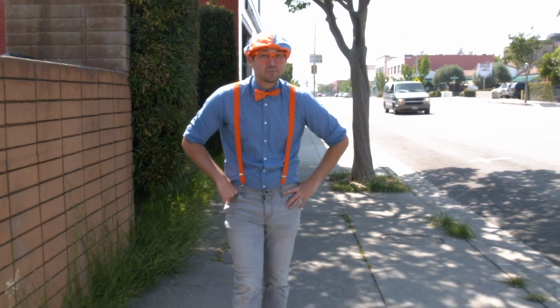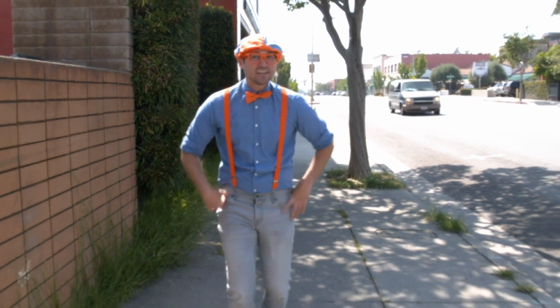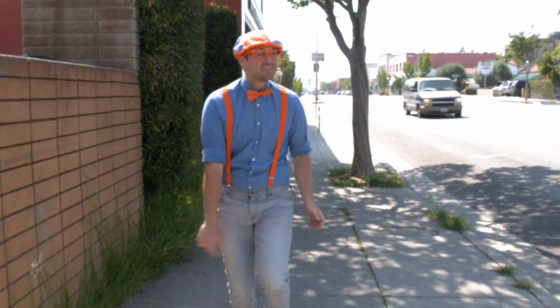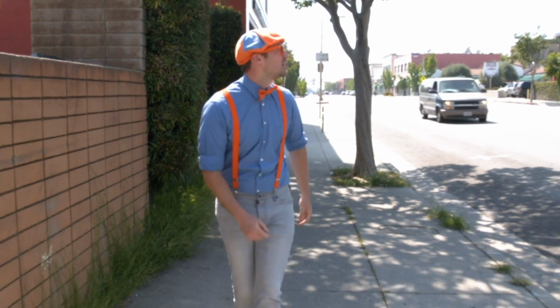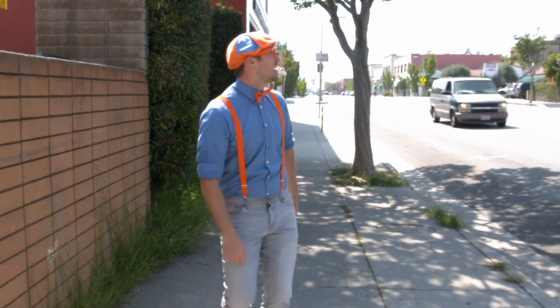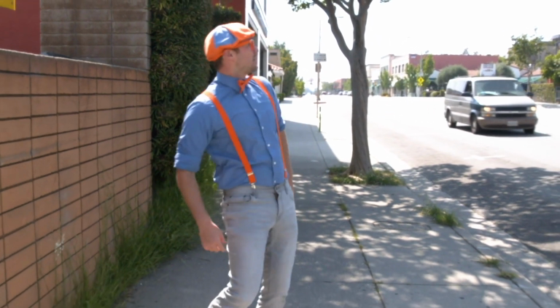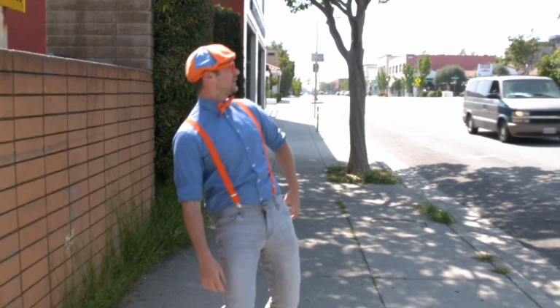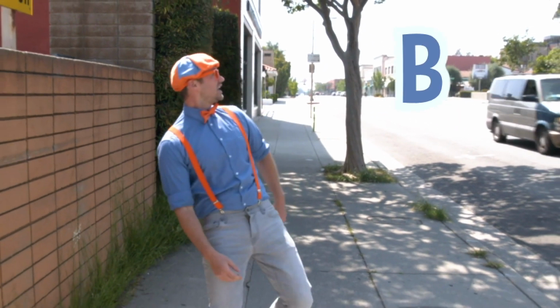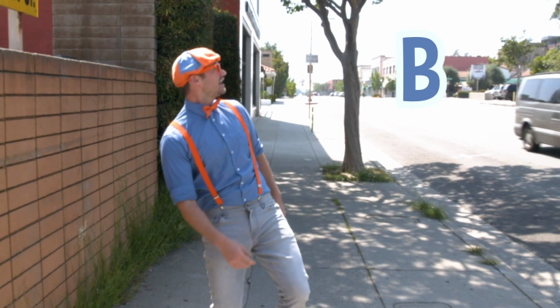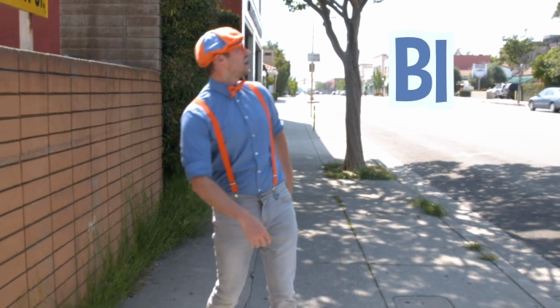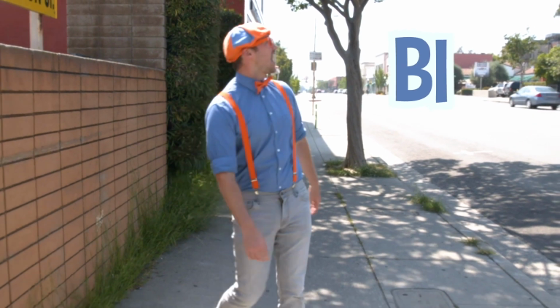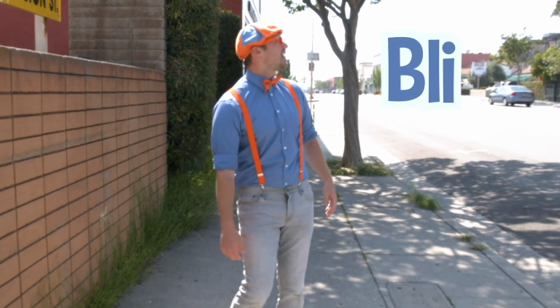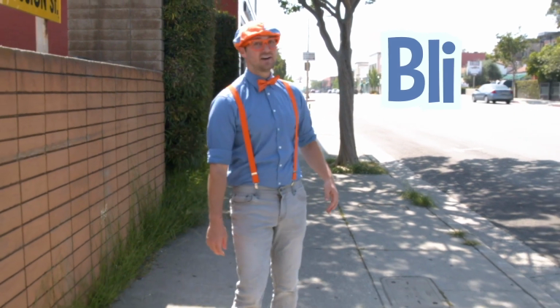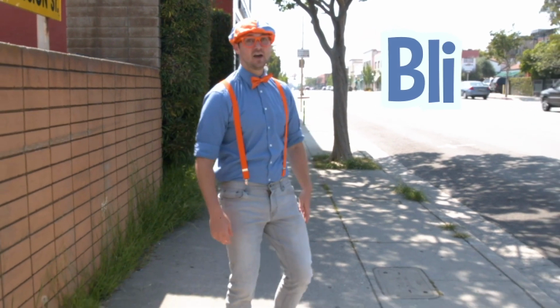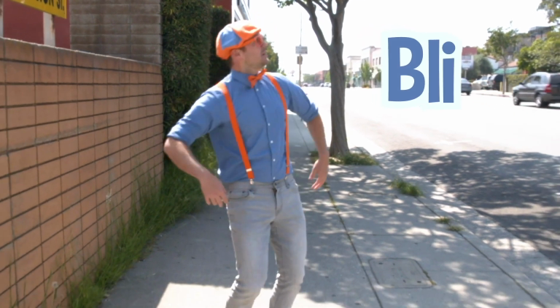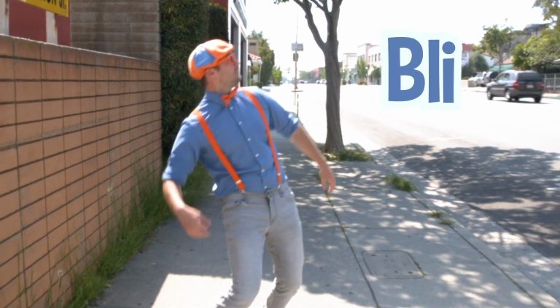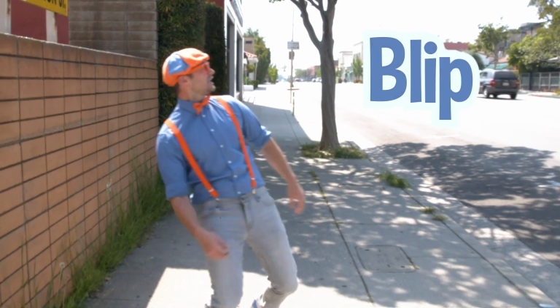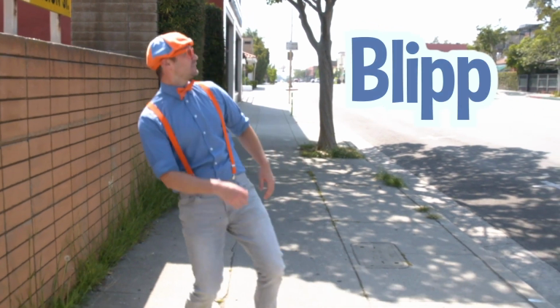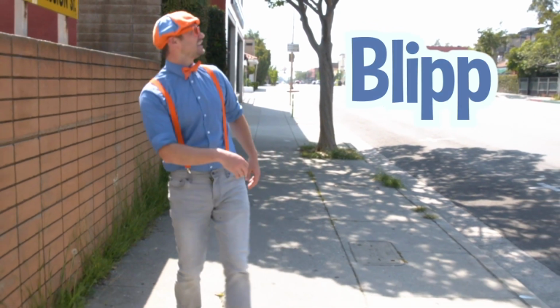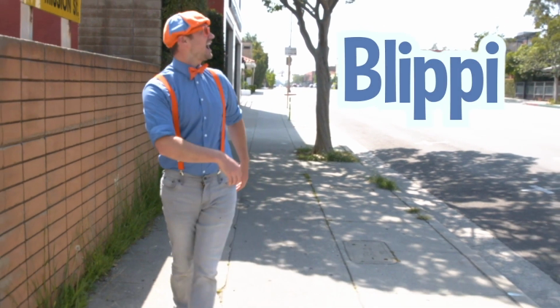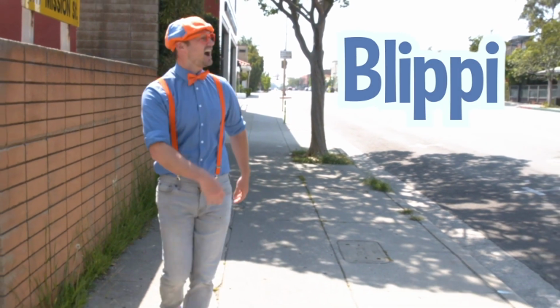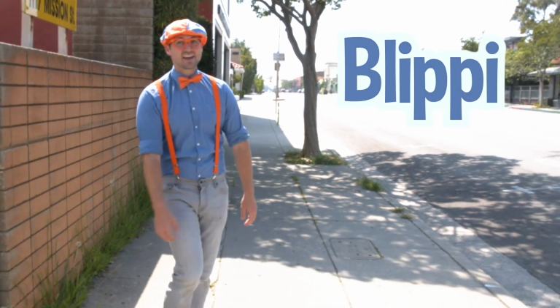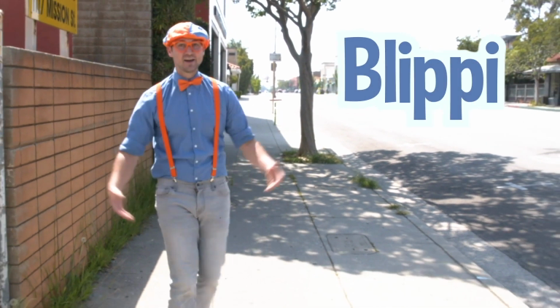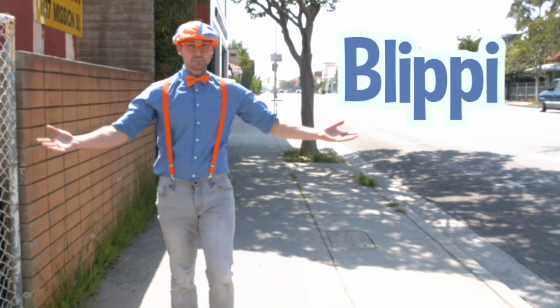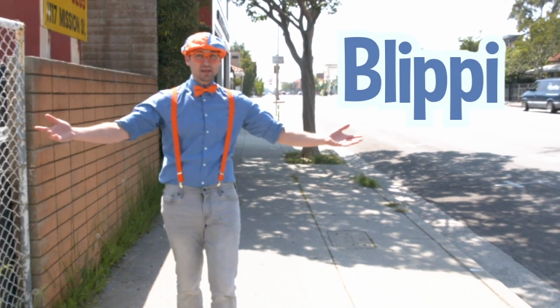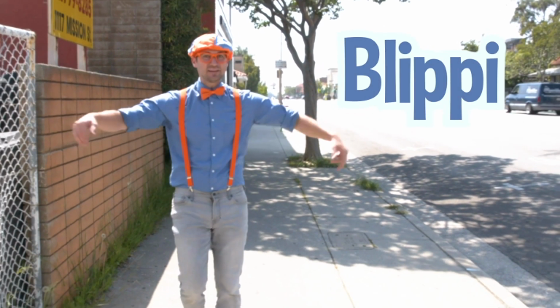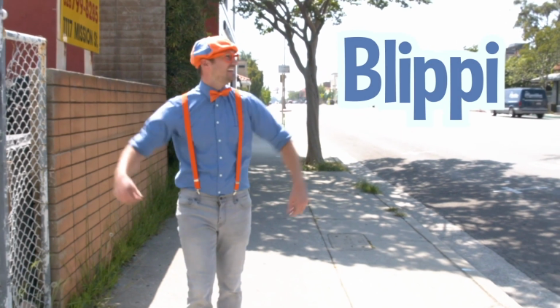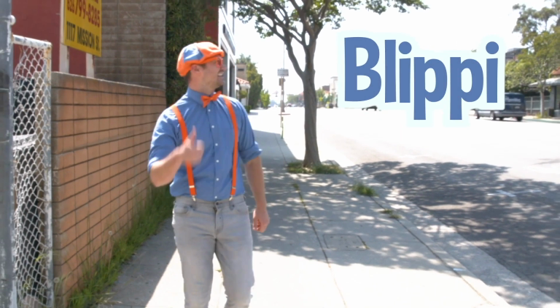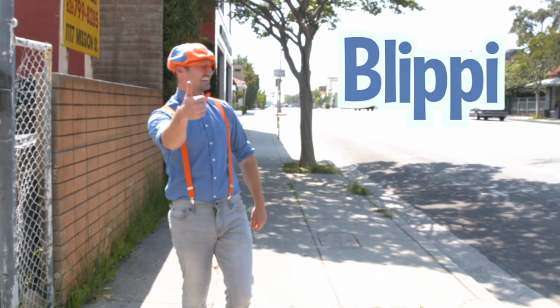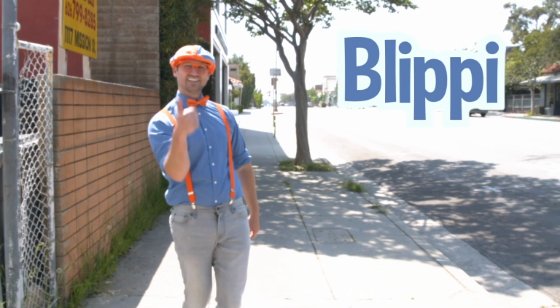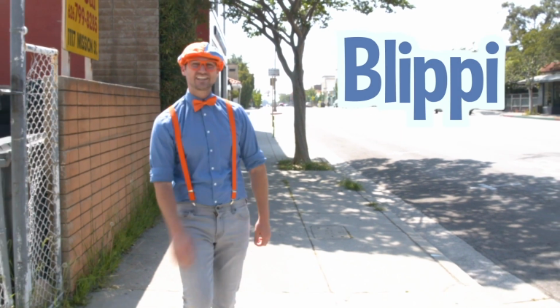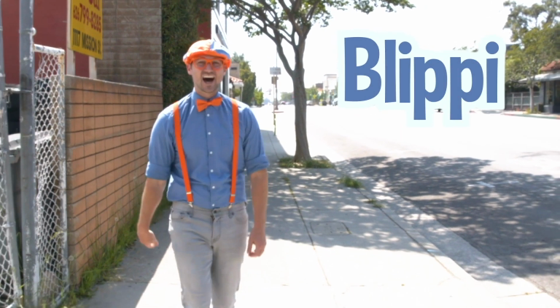Will you spell my name with me? Ready? B-L-I-P-P-I. Blippi! Good job.